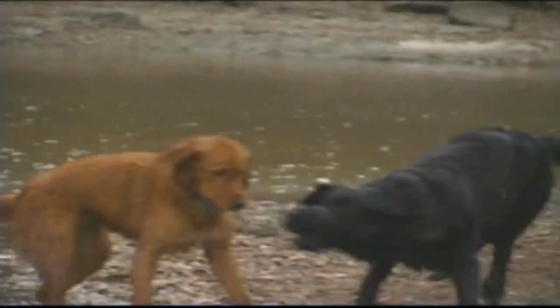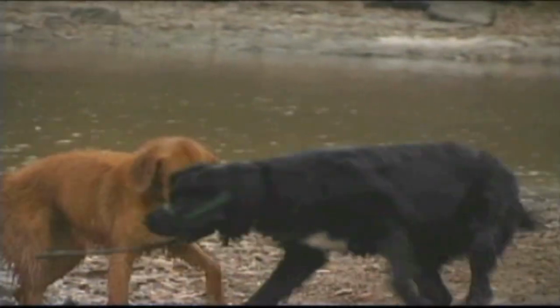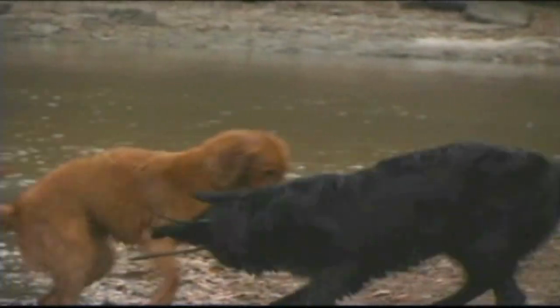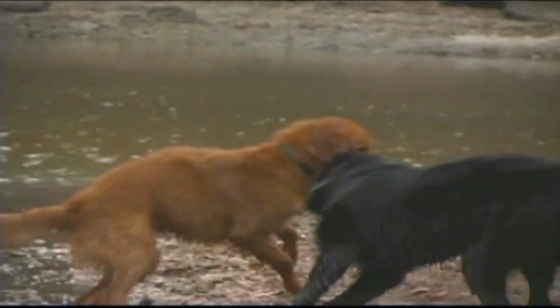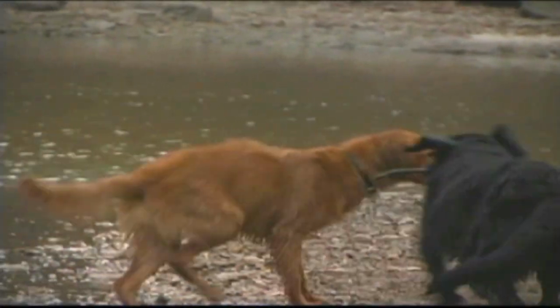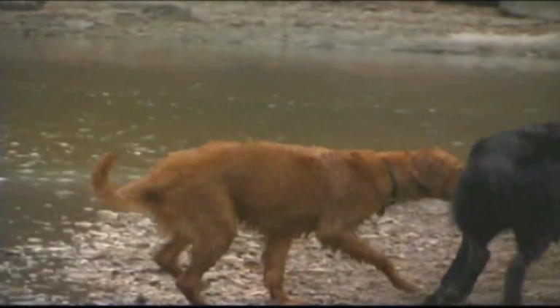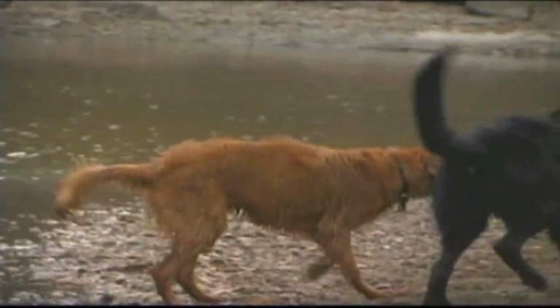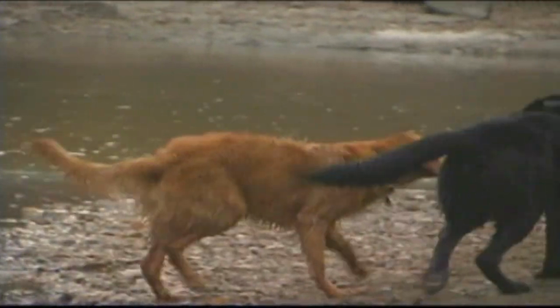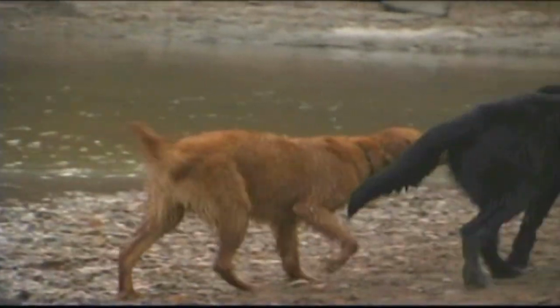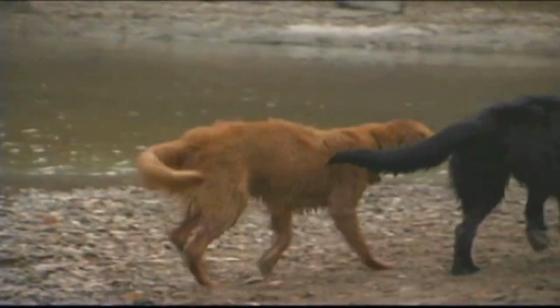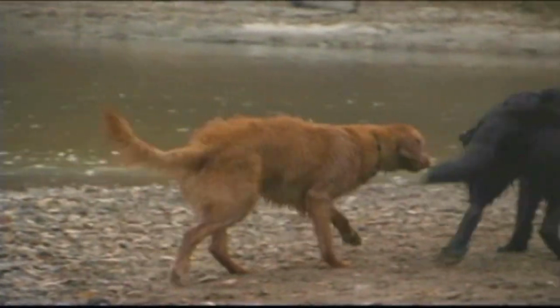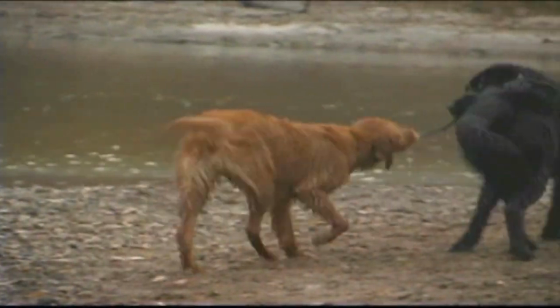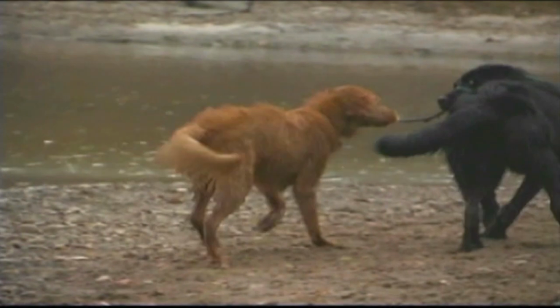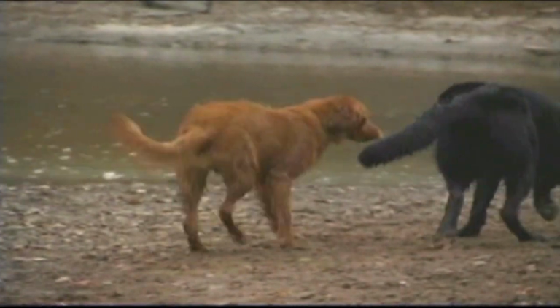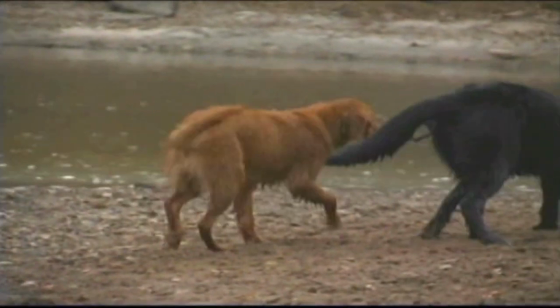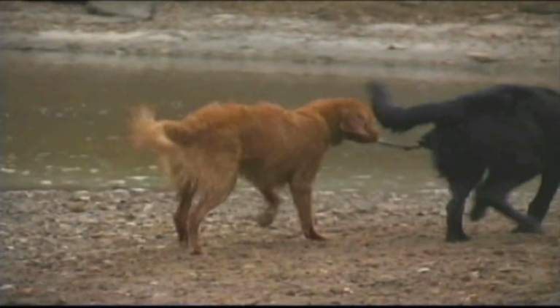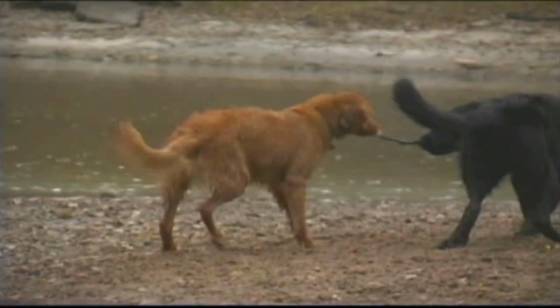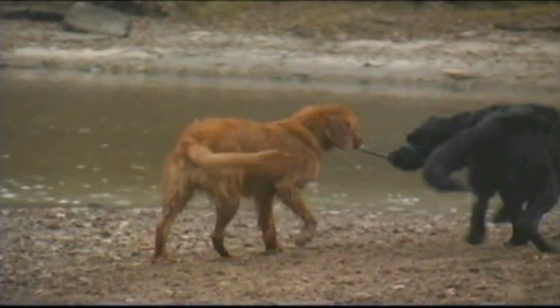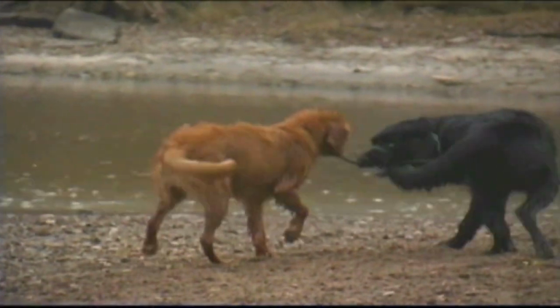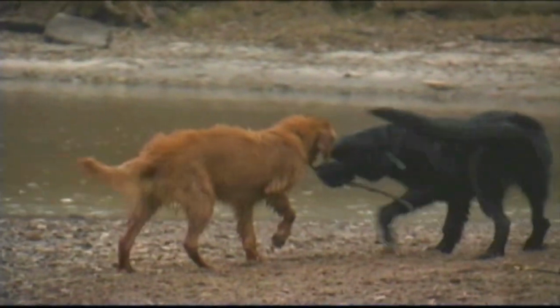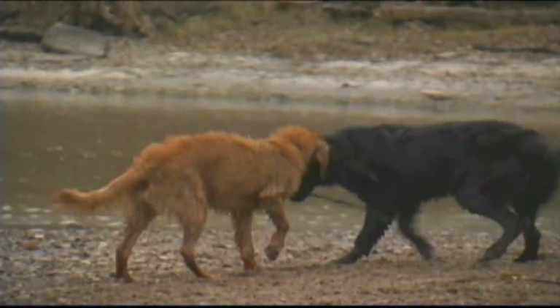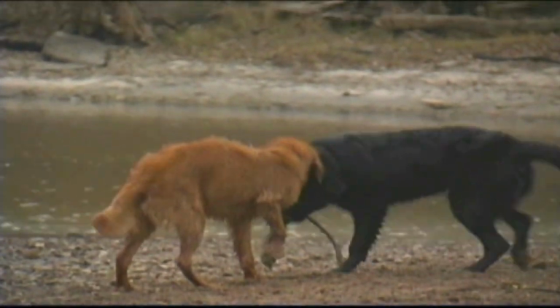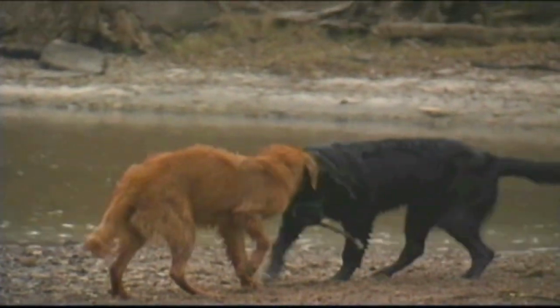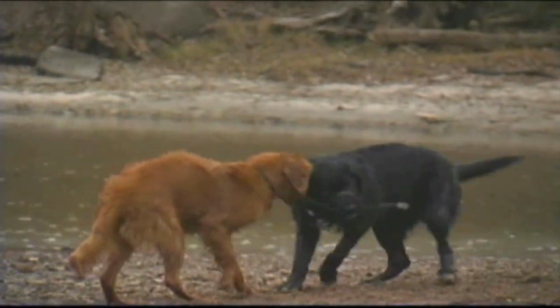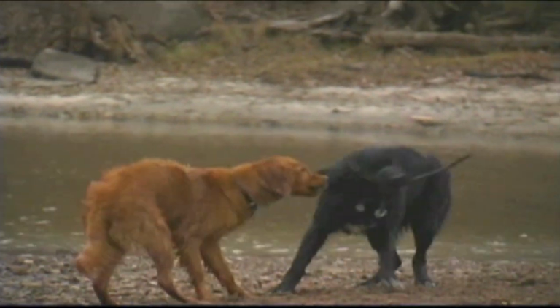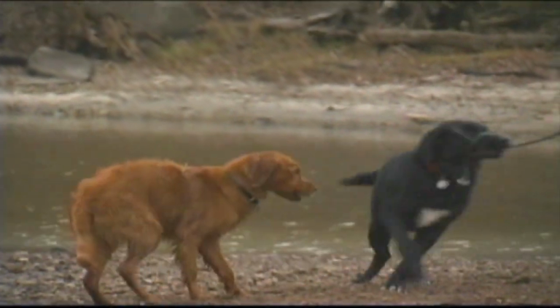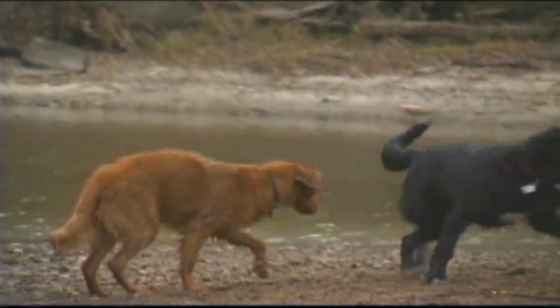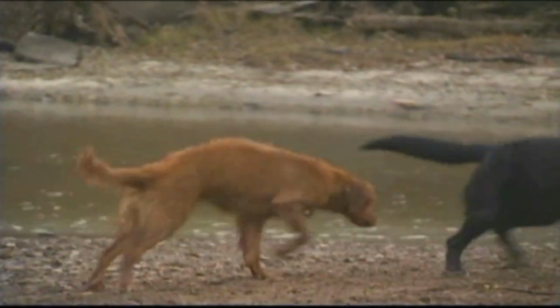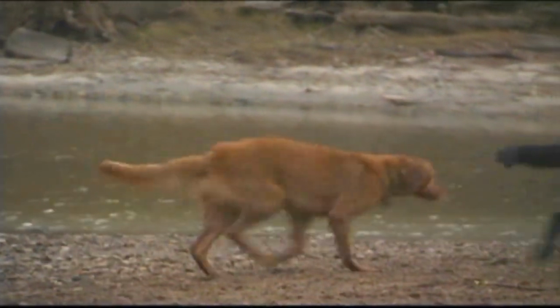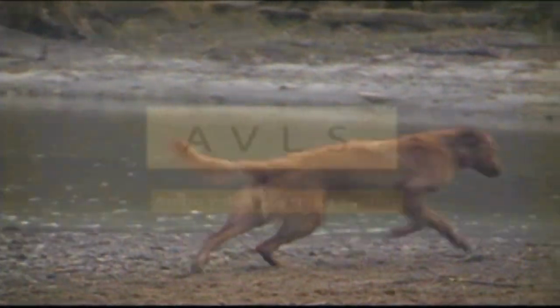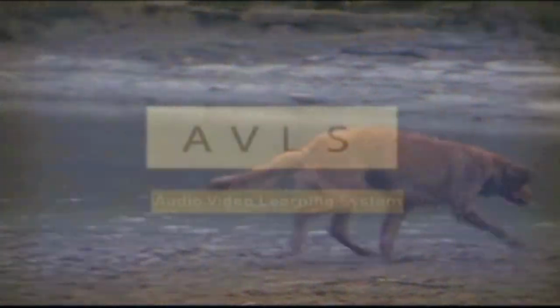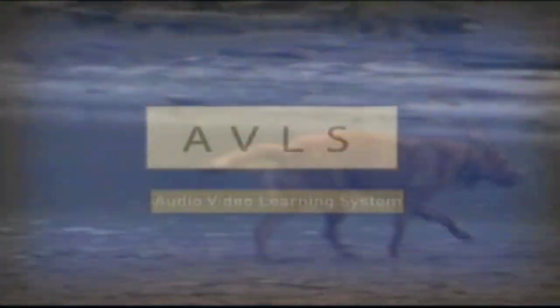However, dogs that have hypothyroidism should not breed, as it can be an inherited trait.